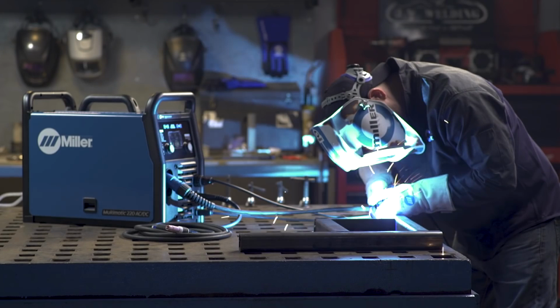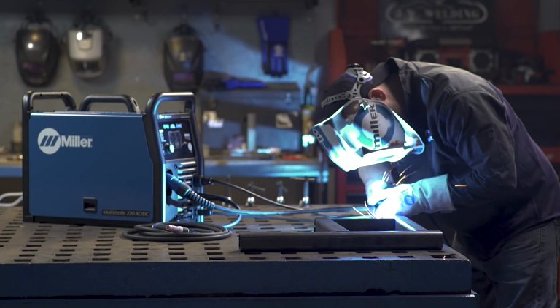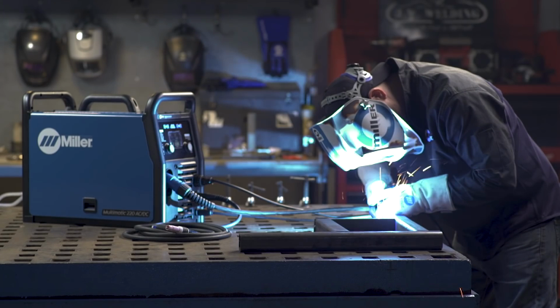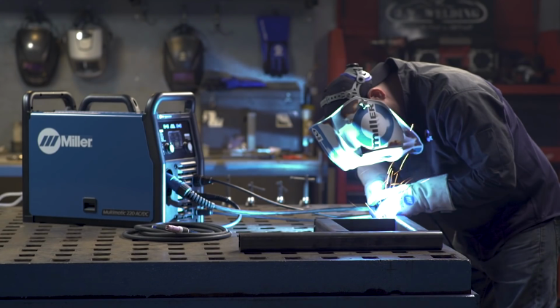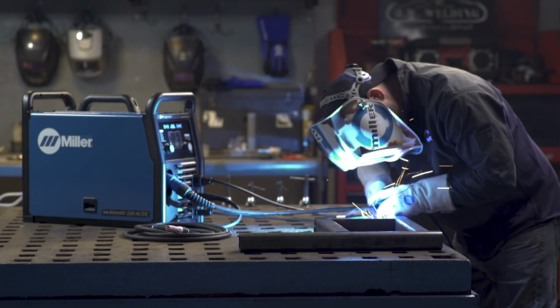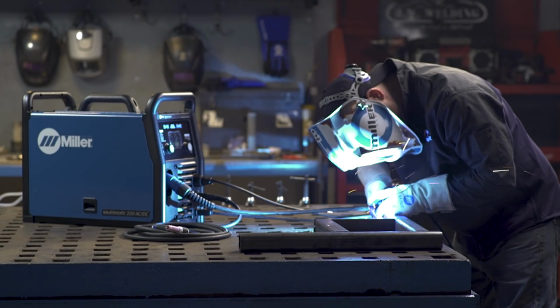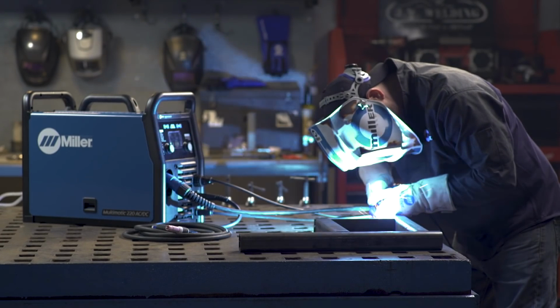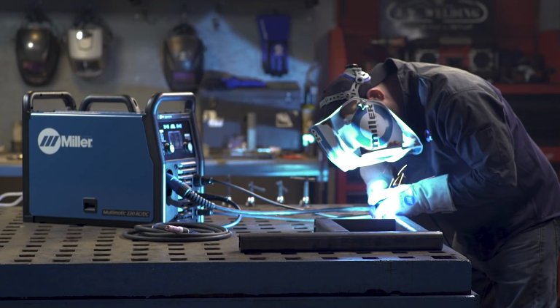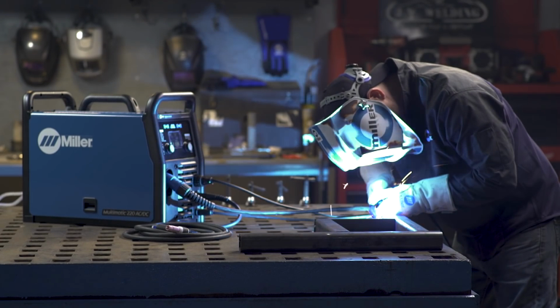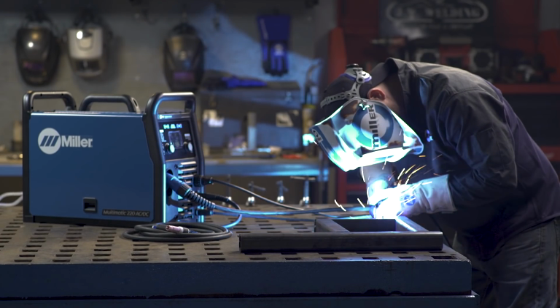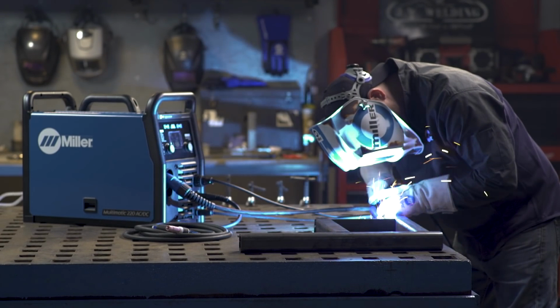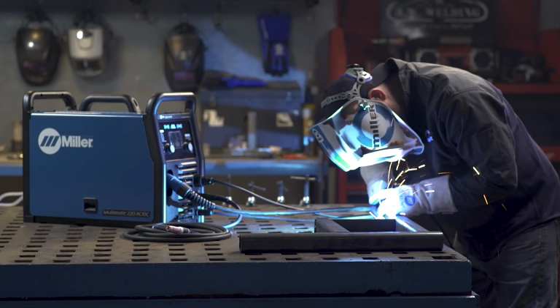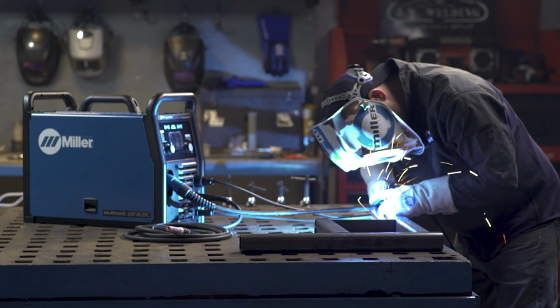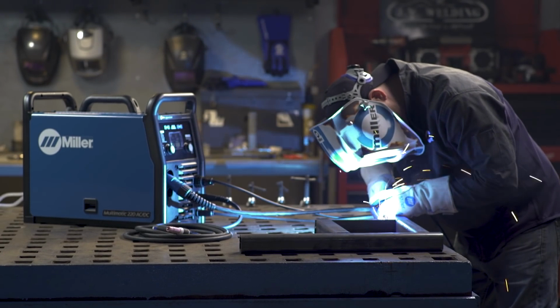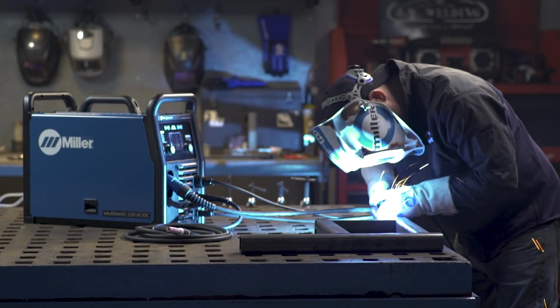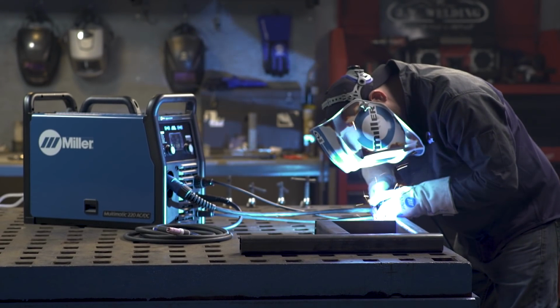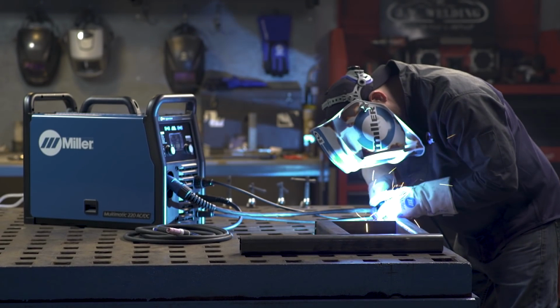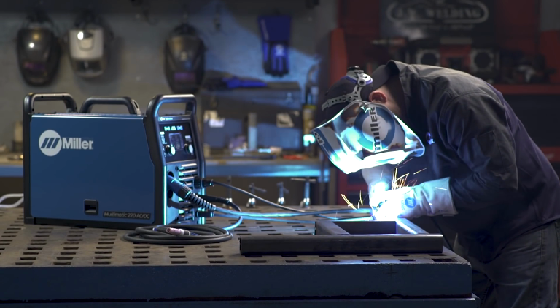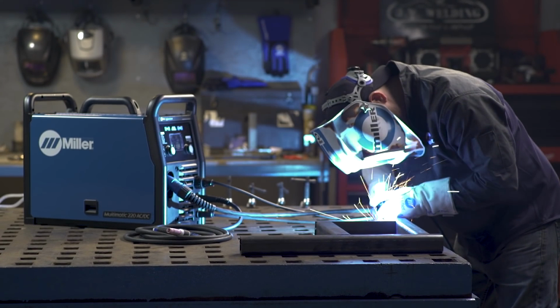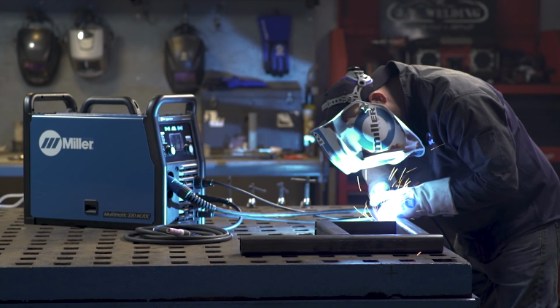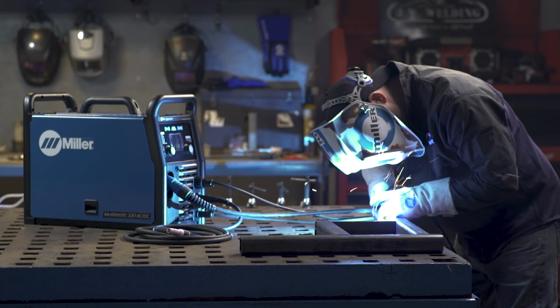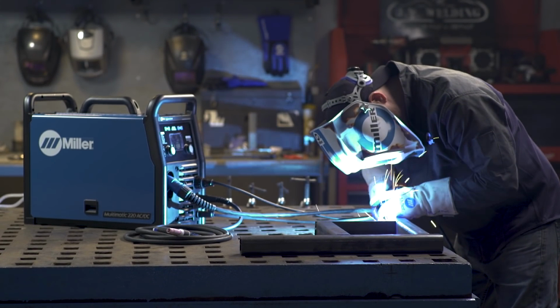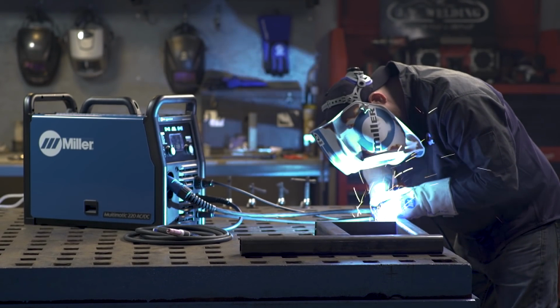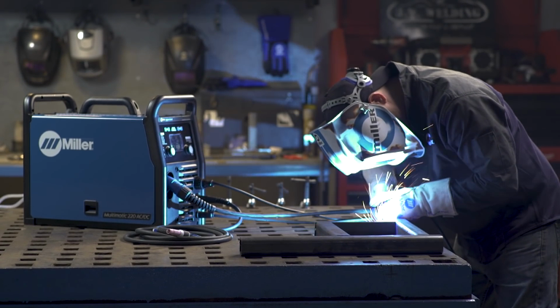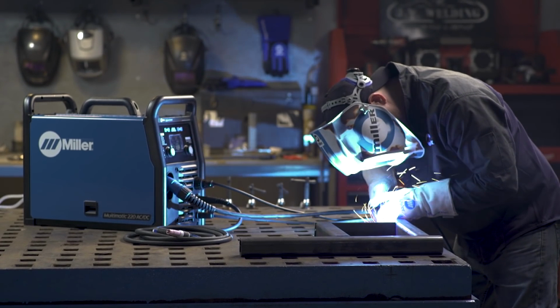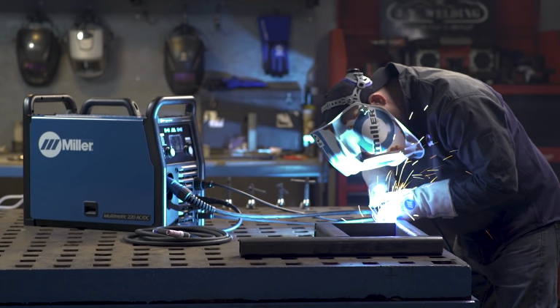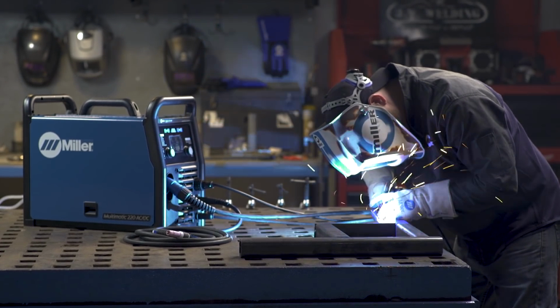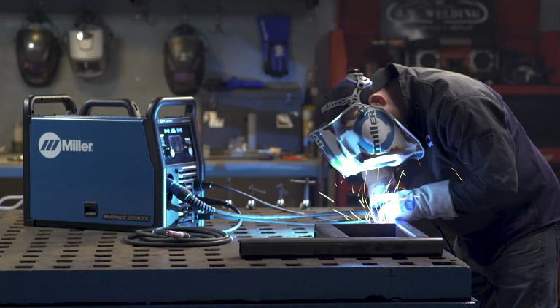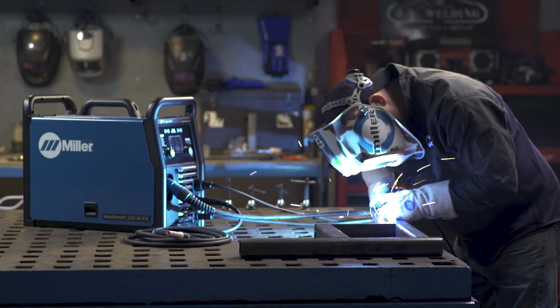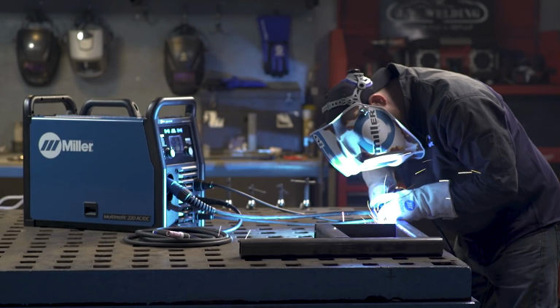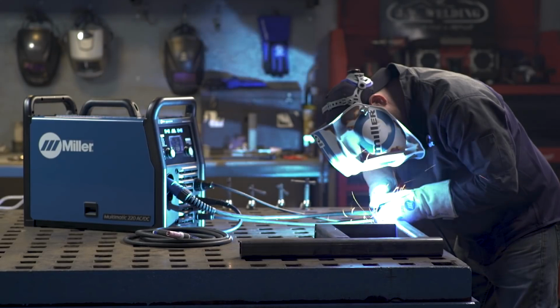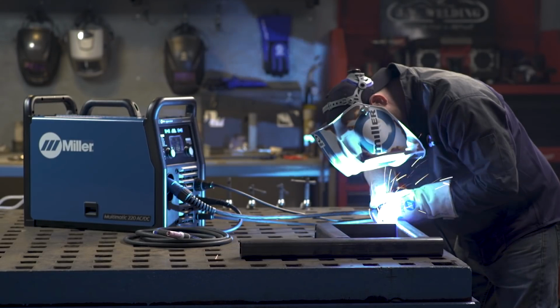Setting up your Multimatic 220 AC-DC to MIG weld is as simple as that.